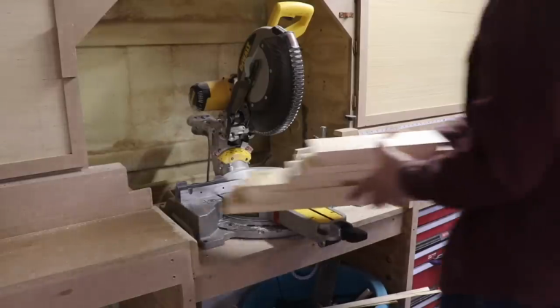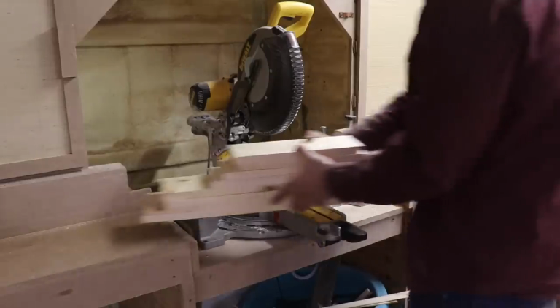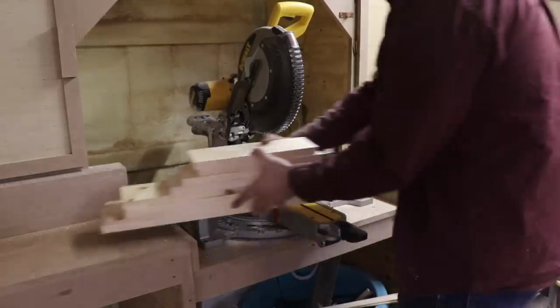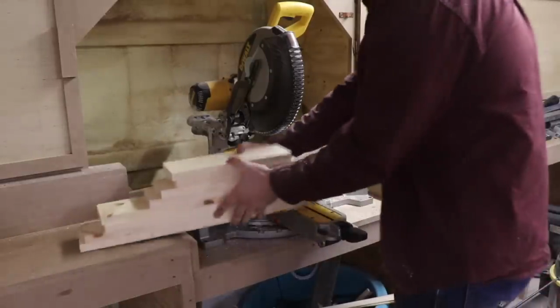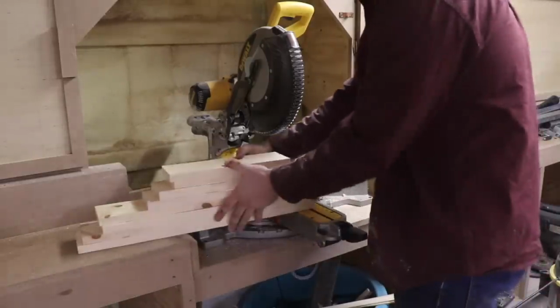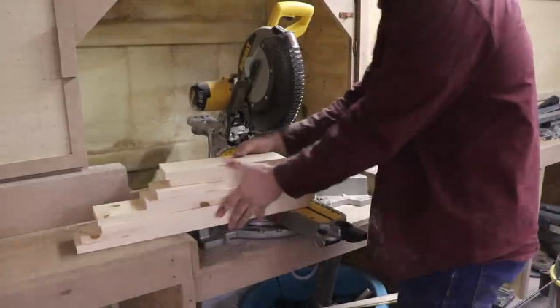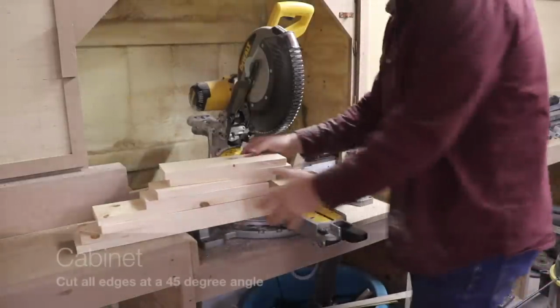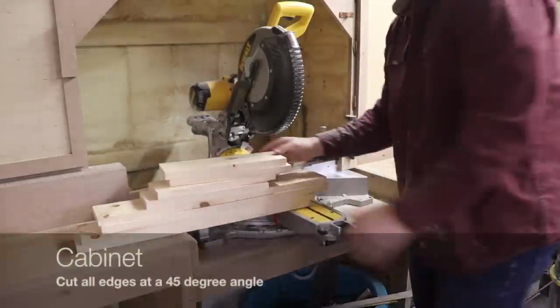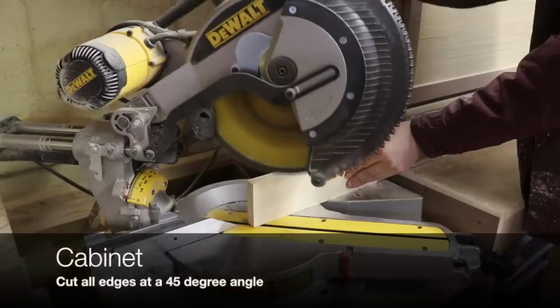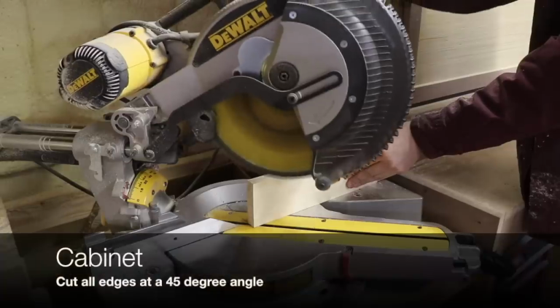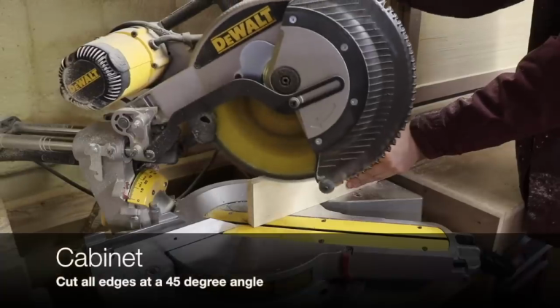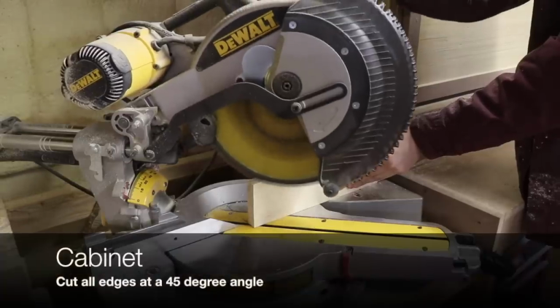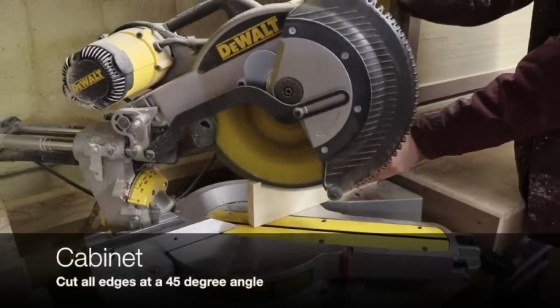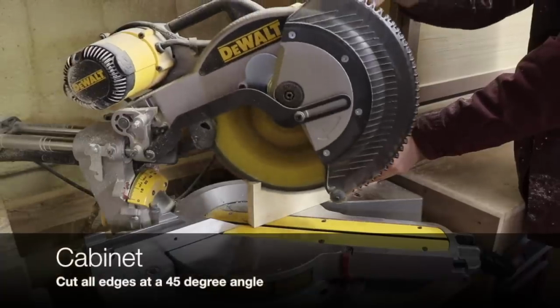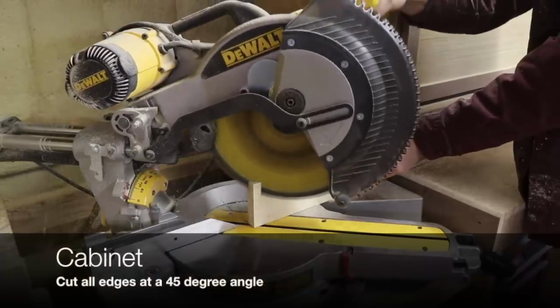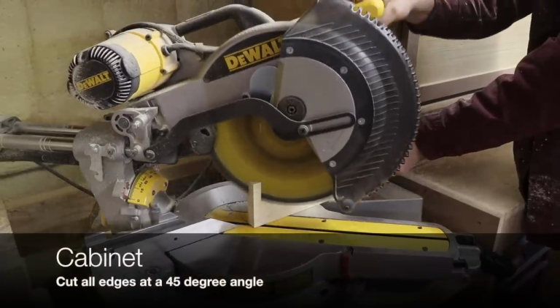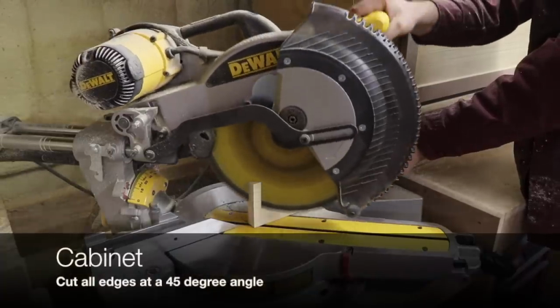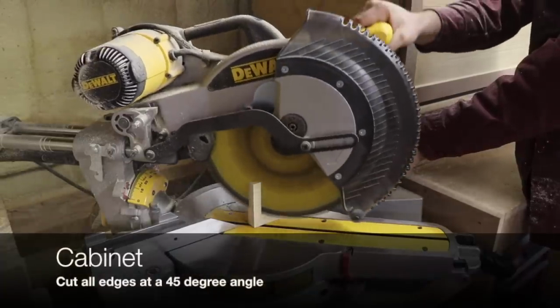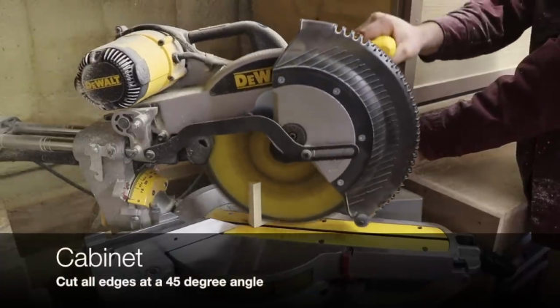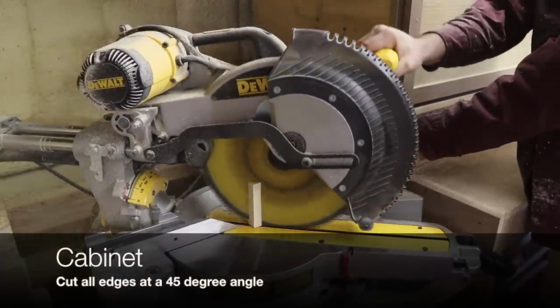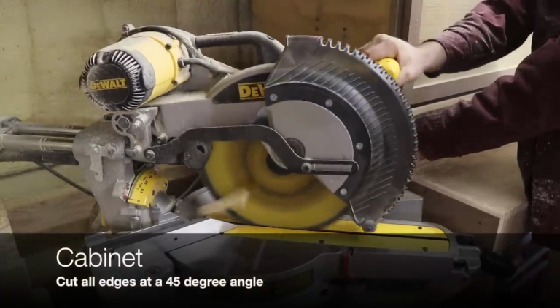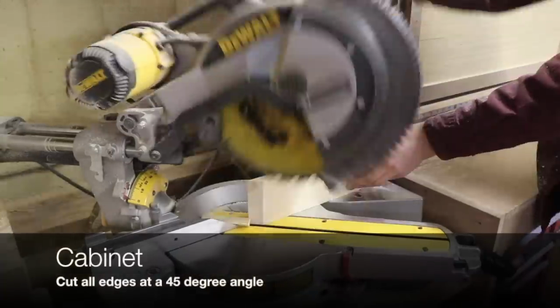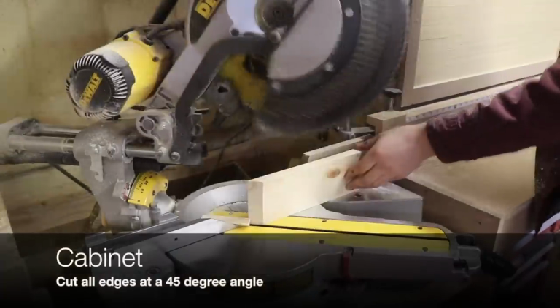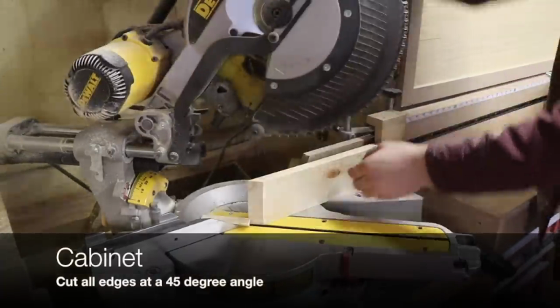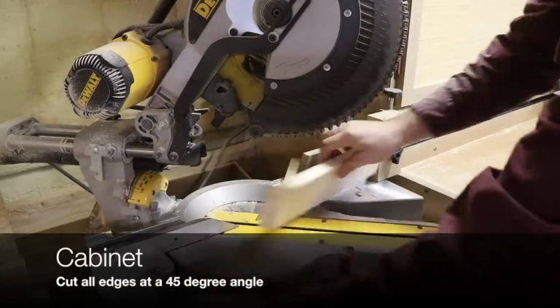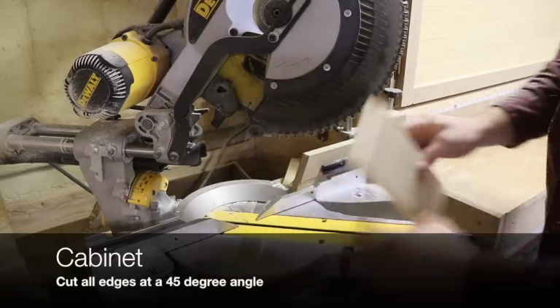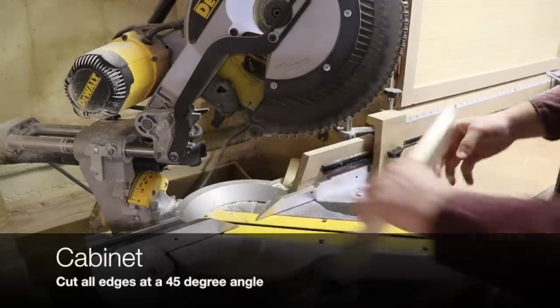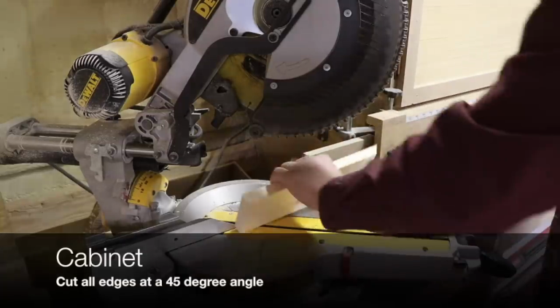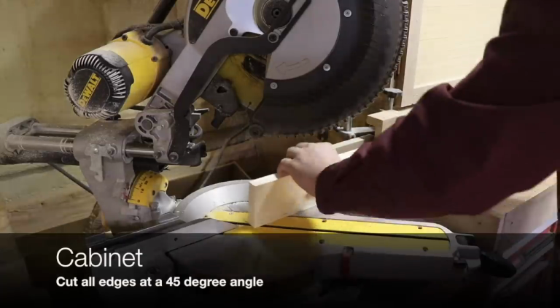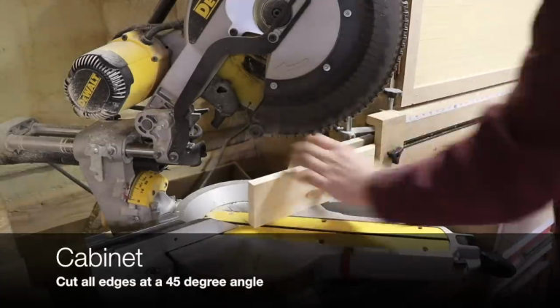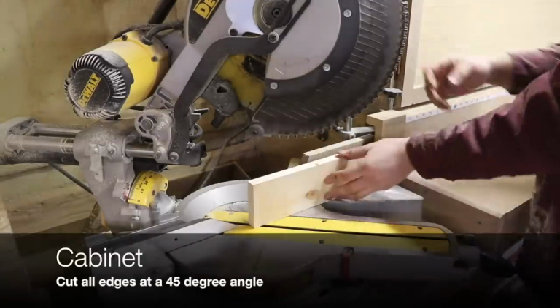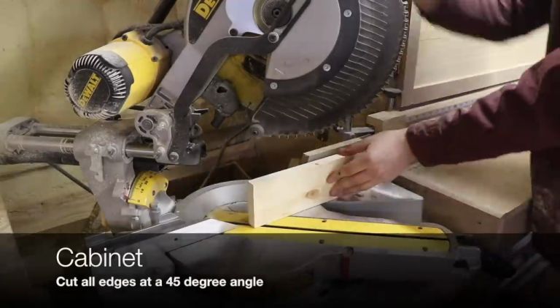Then you want to bring them back over to the miter saw and cut 45-degree angles on all of the edges.